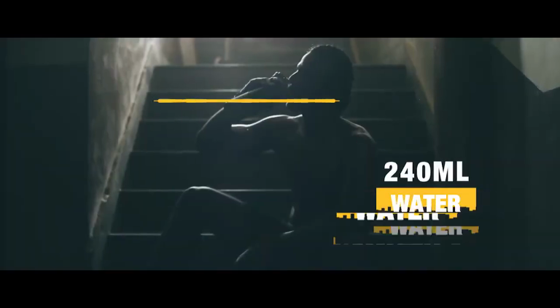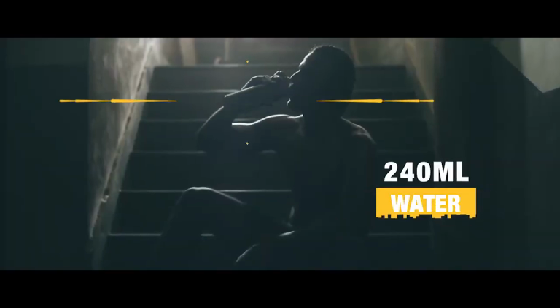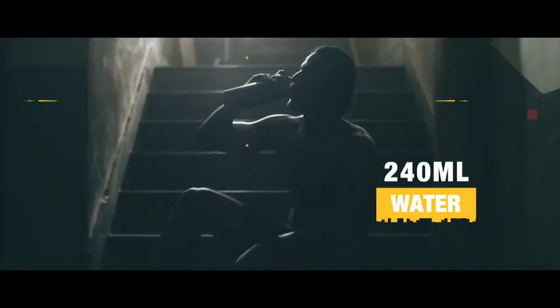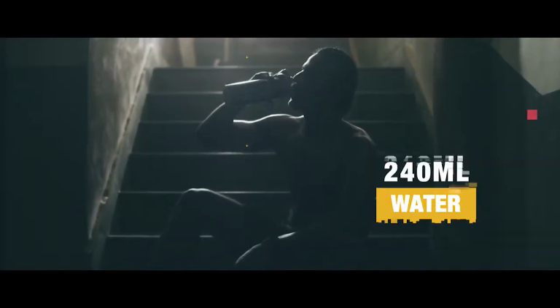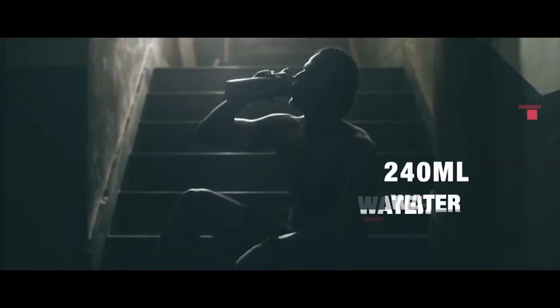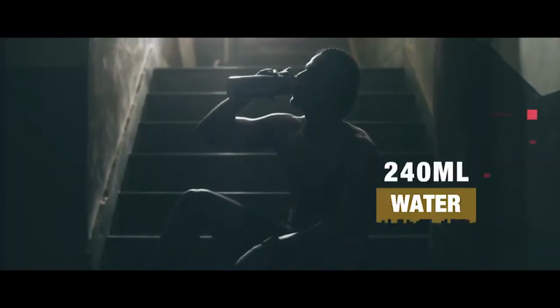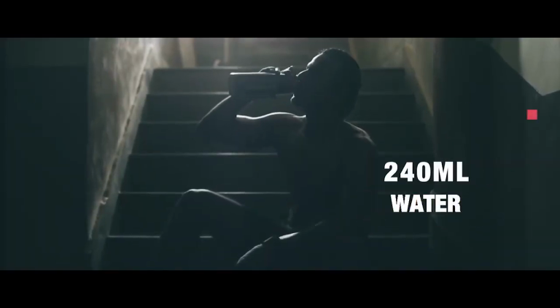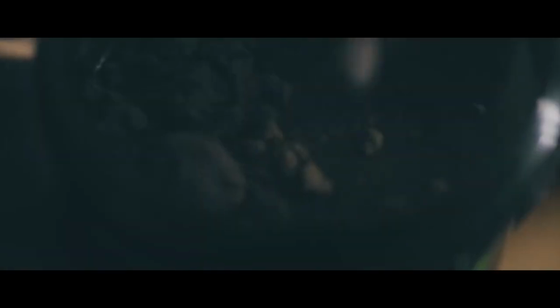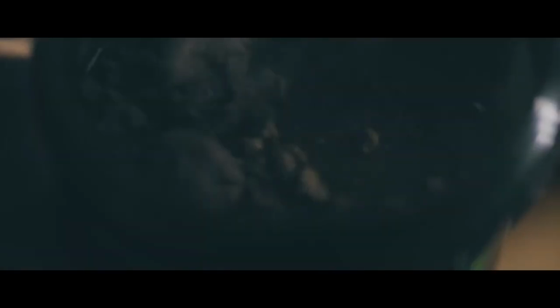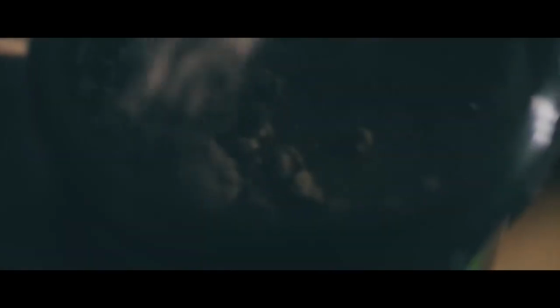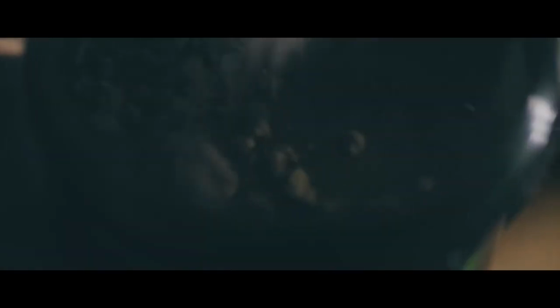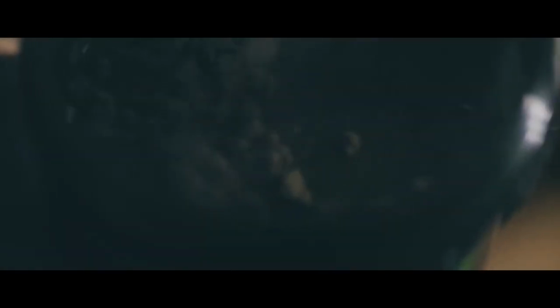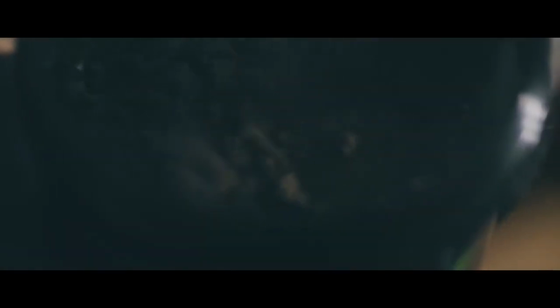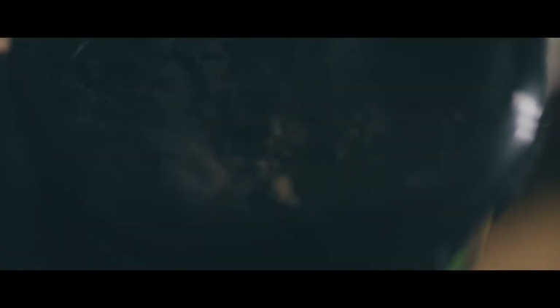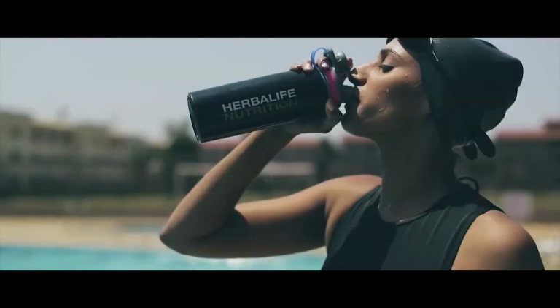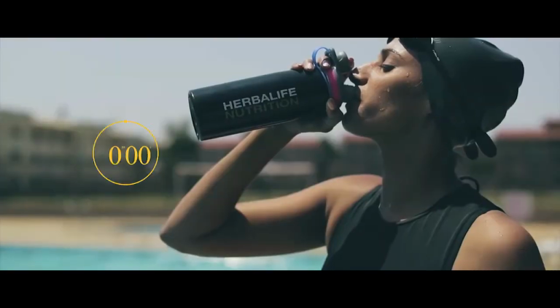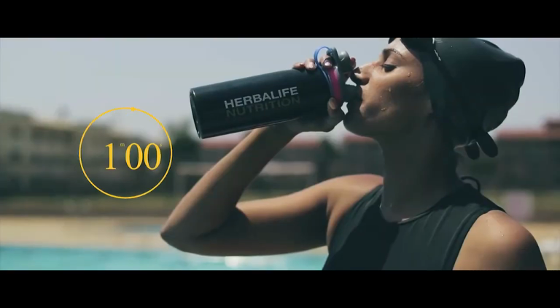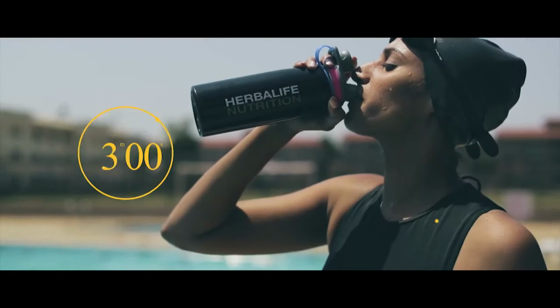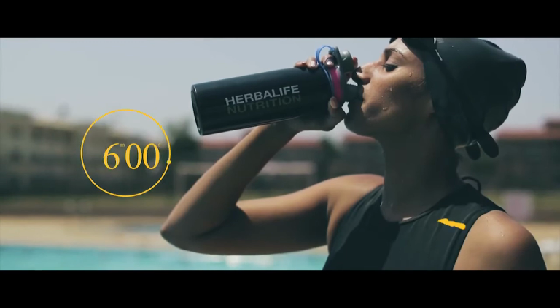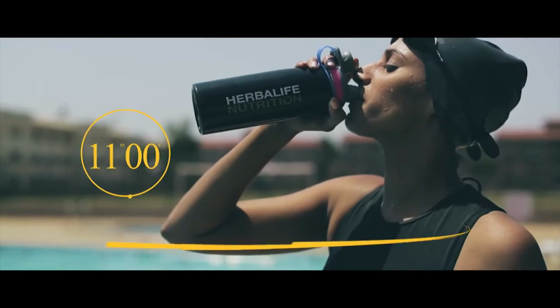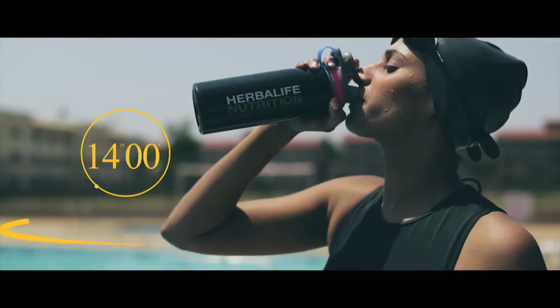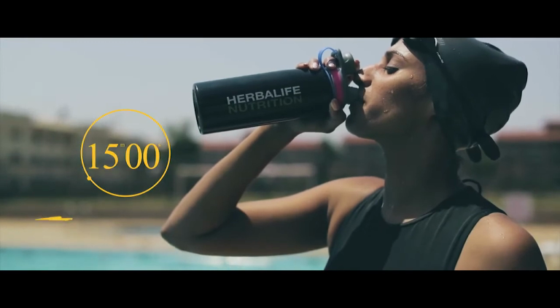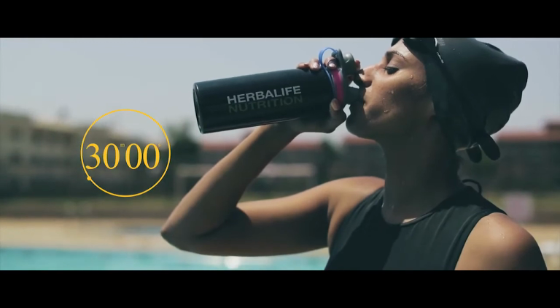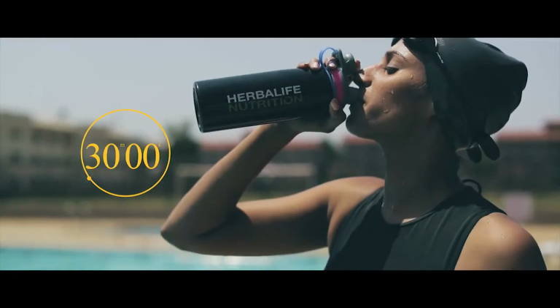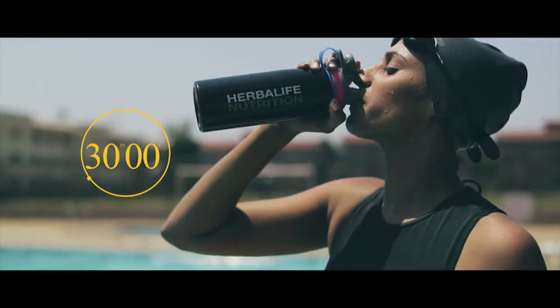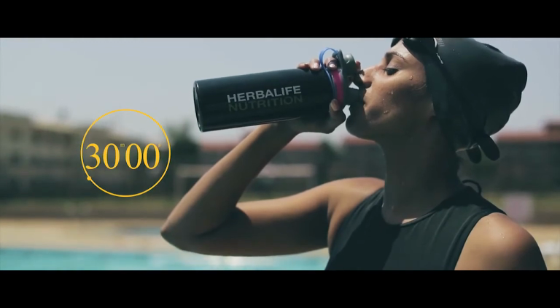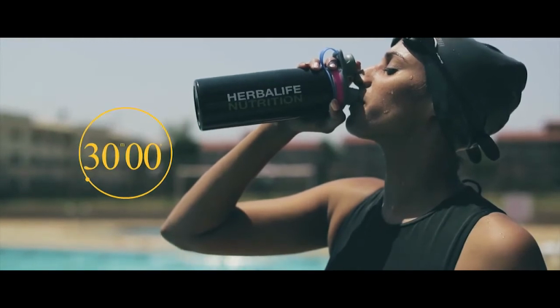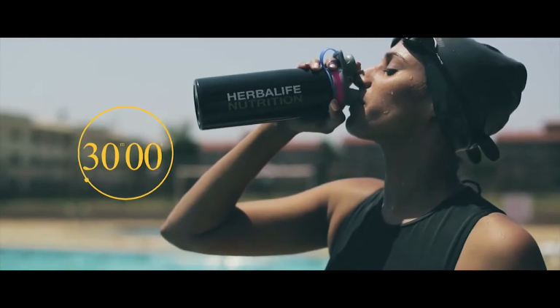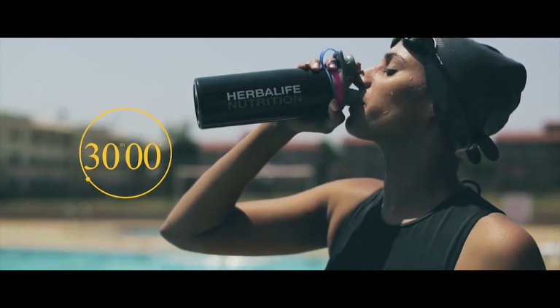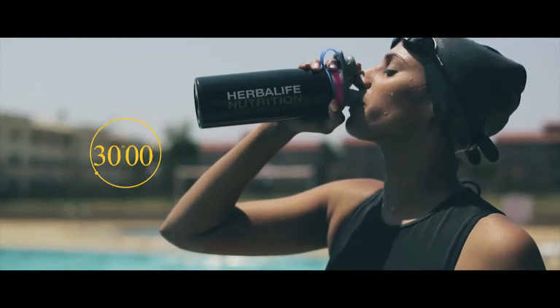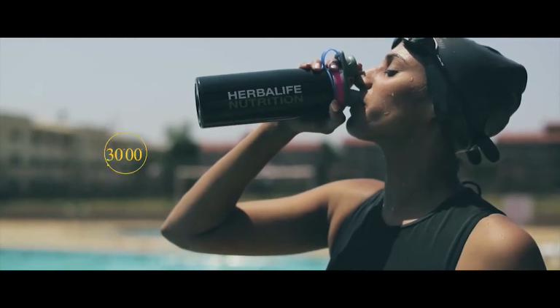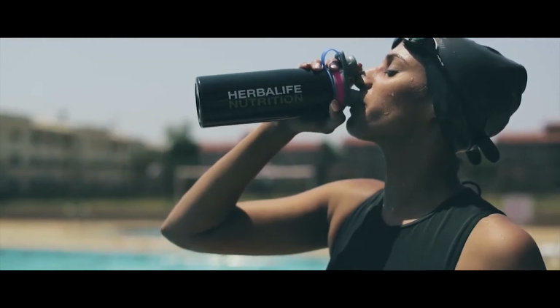Add one sachet of Herbalife 24 Rebuild Strength to 240 ml of water. Shake well and consume within 30 minutes of your workout.